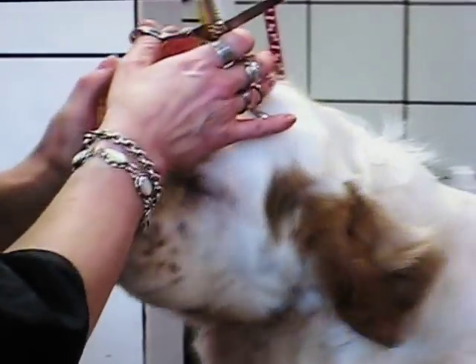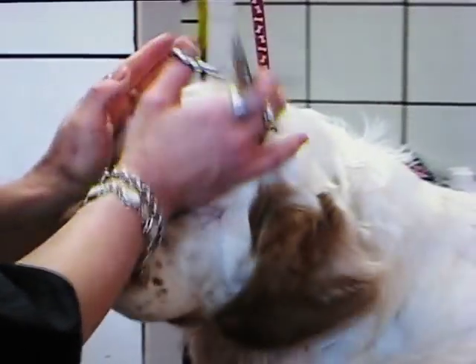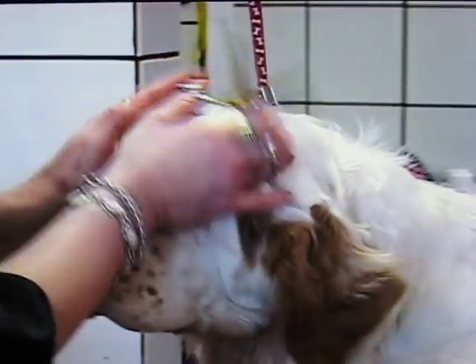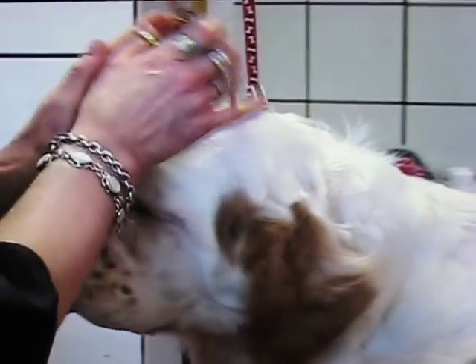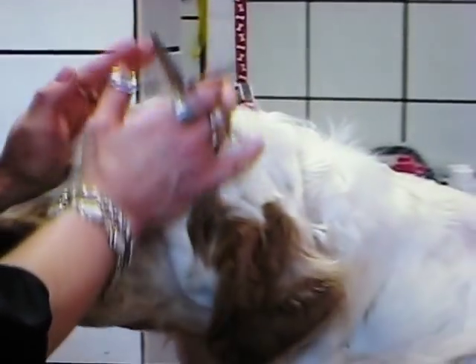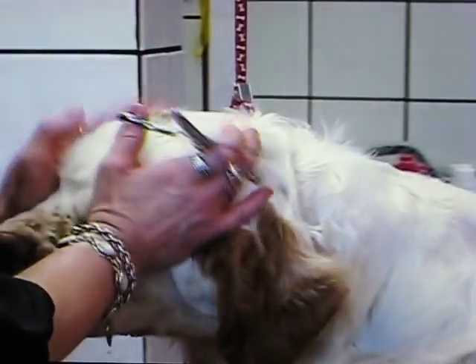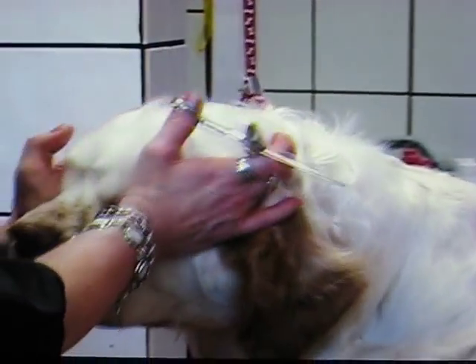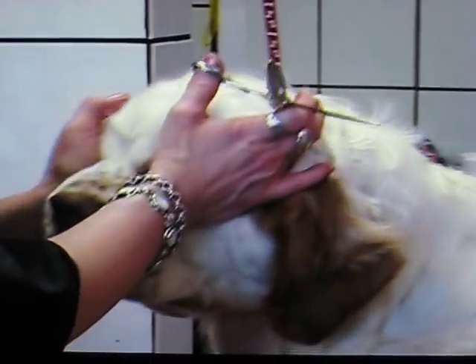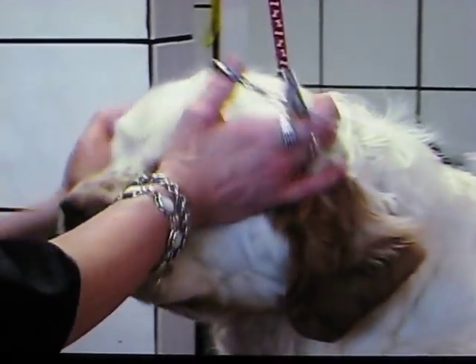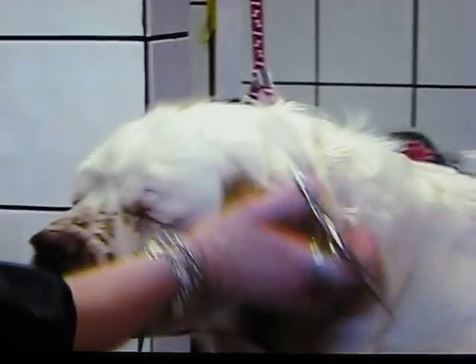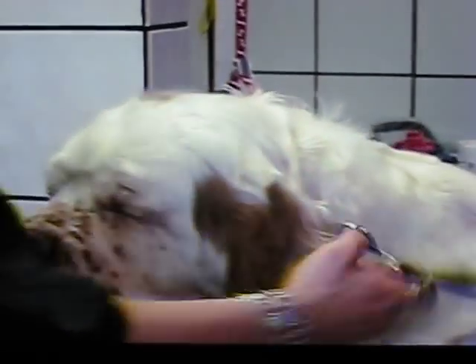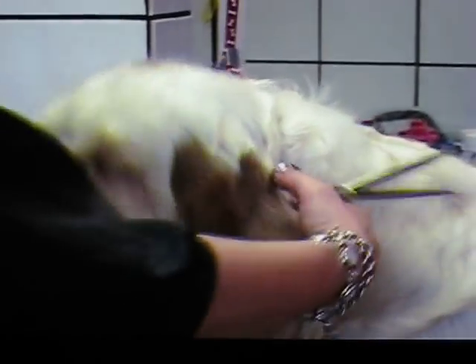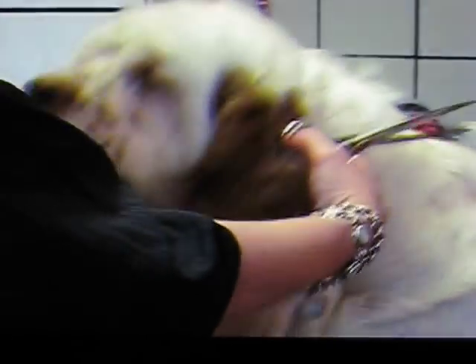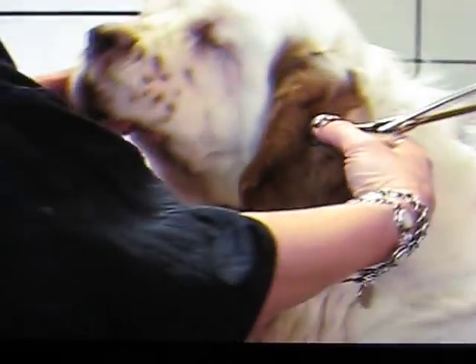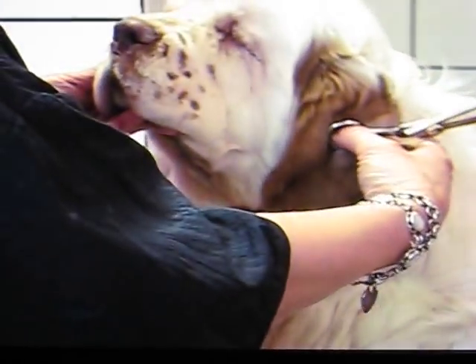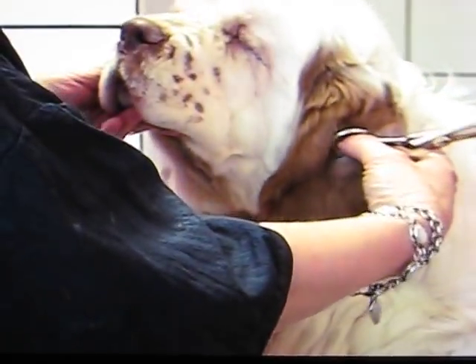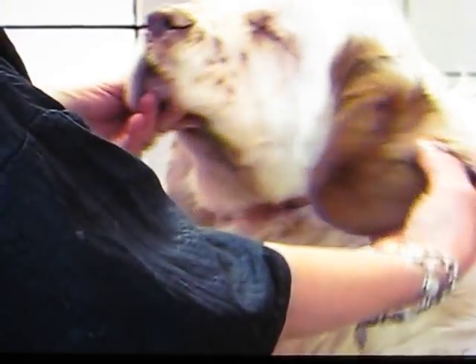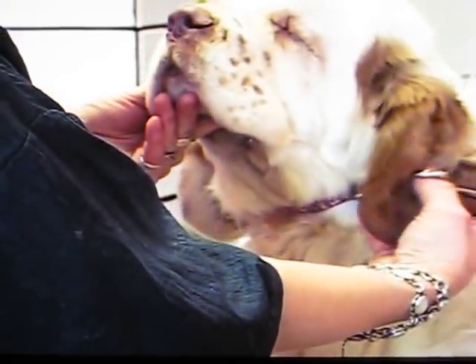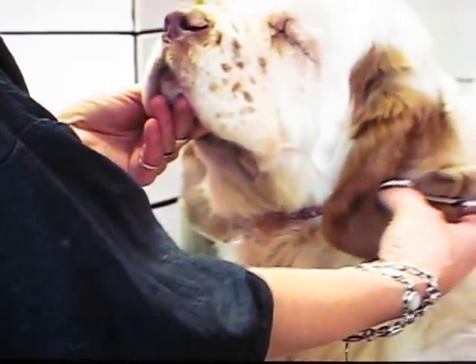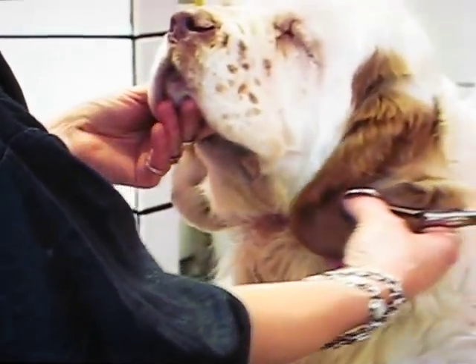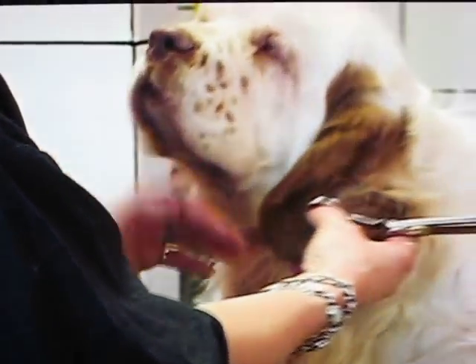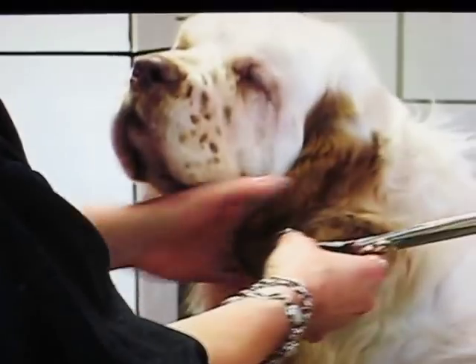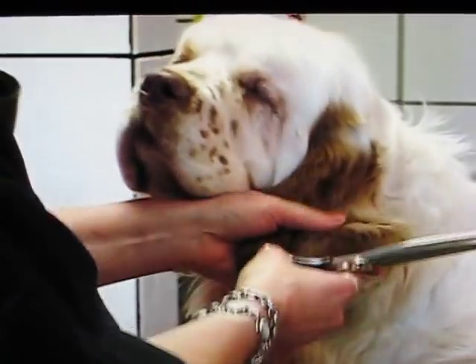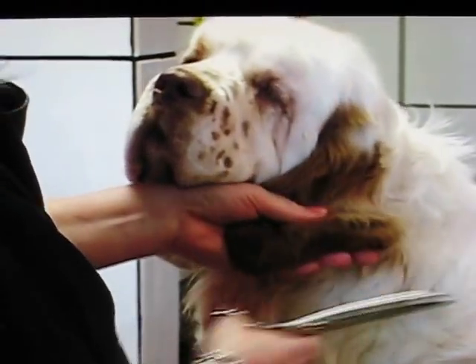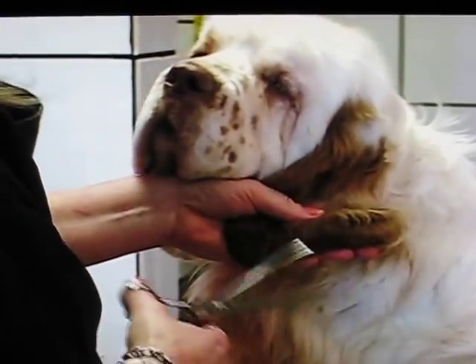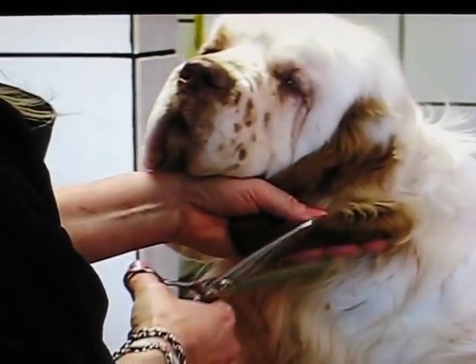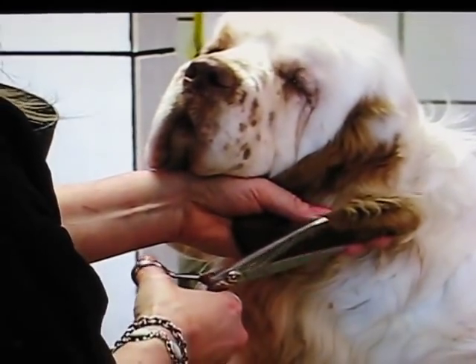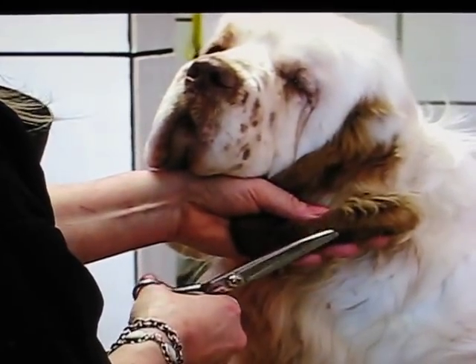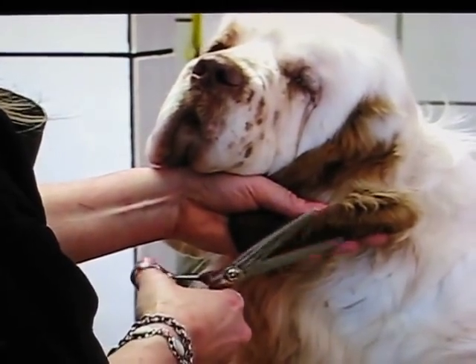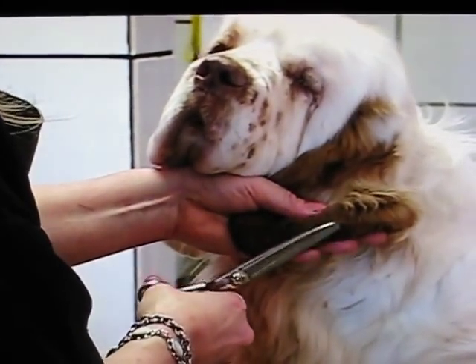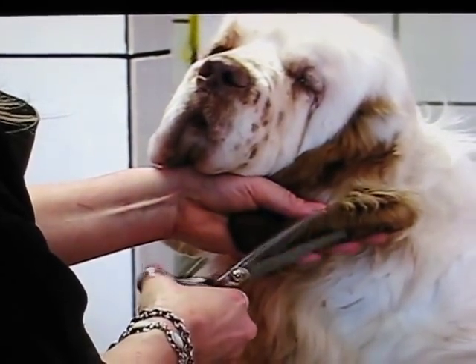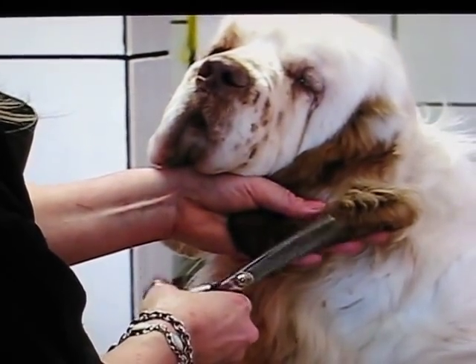You're always wanting to come back to your dog and look at the expression — a beautiful, soft expression. You don't want any harsh lines or sharp lines.